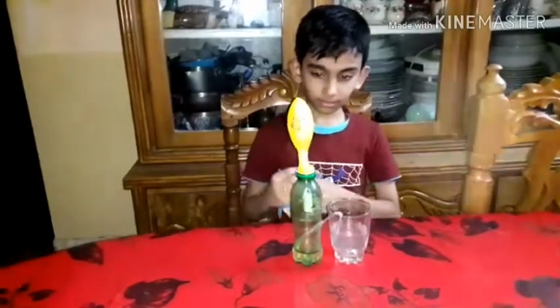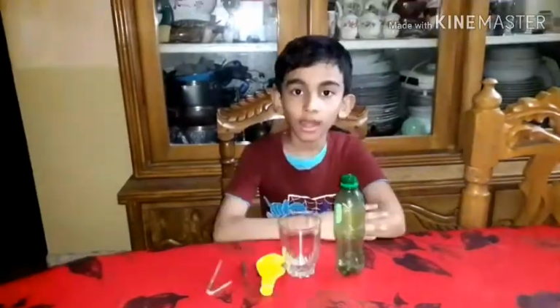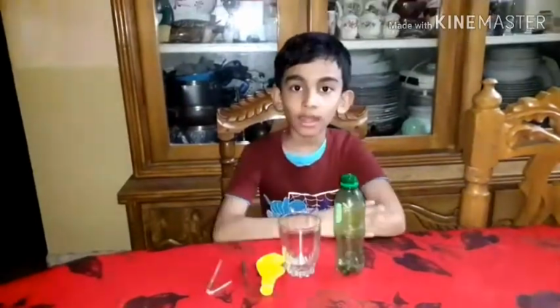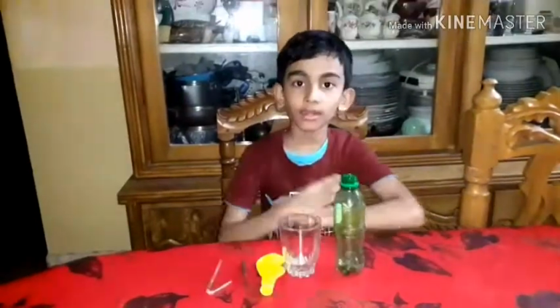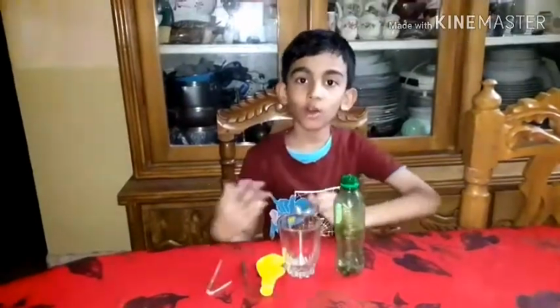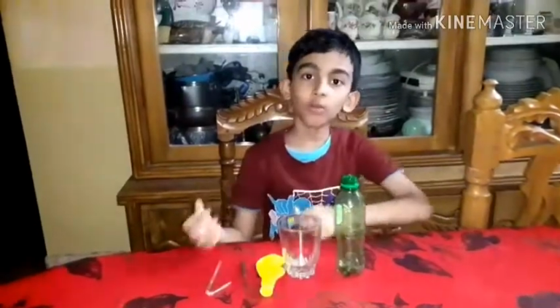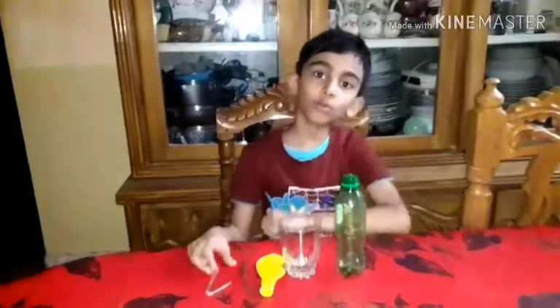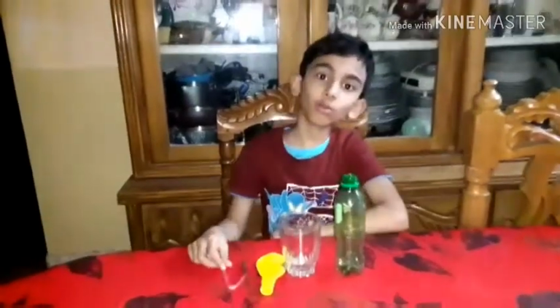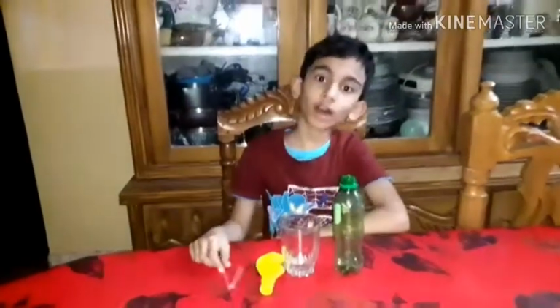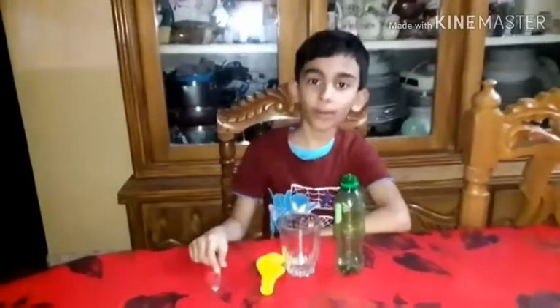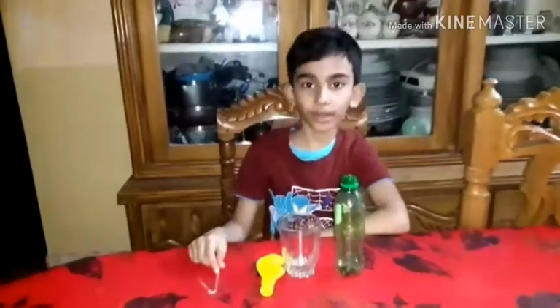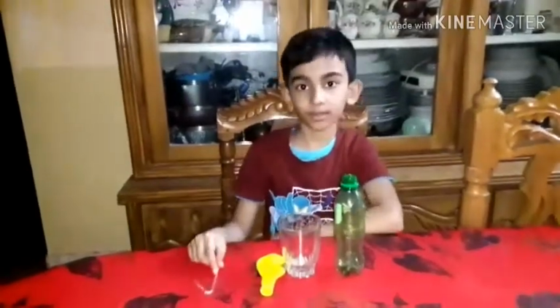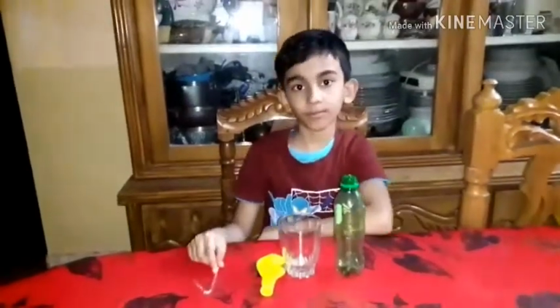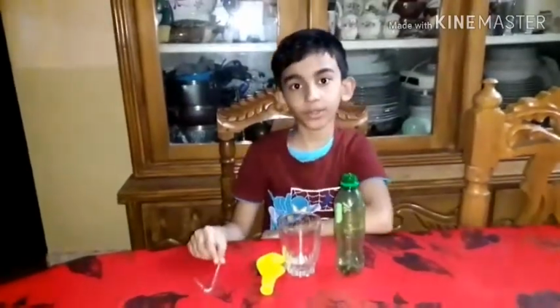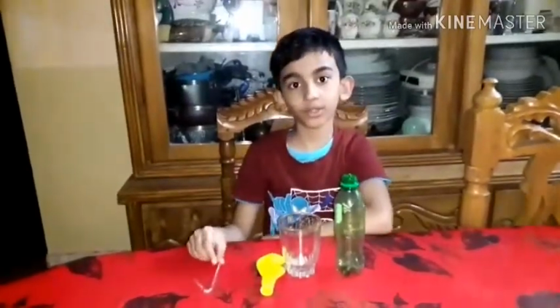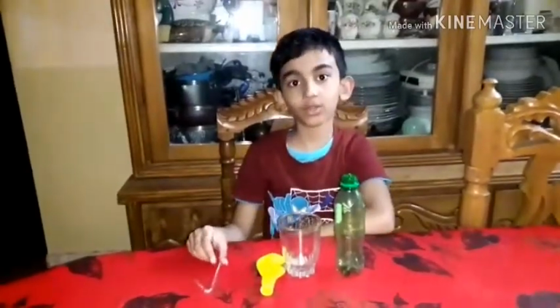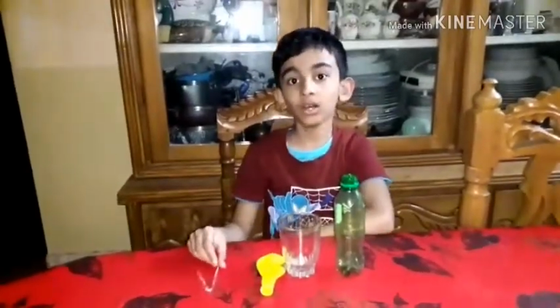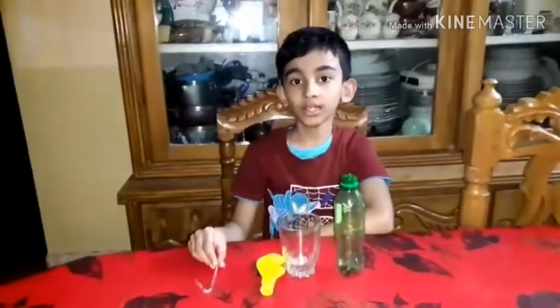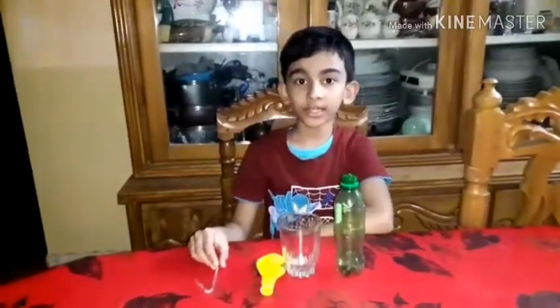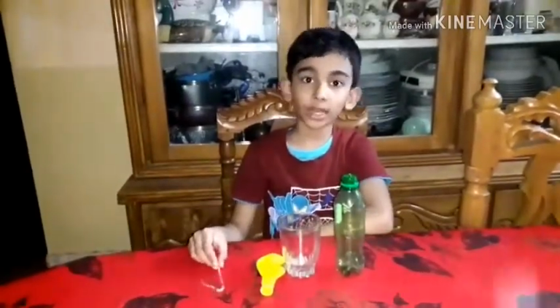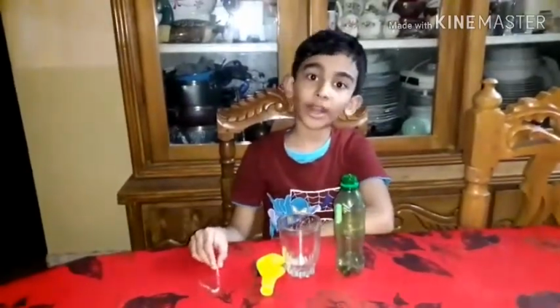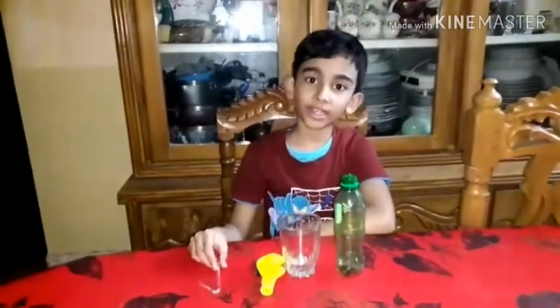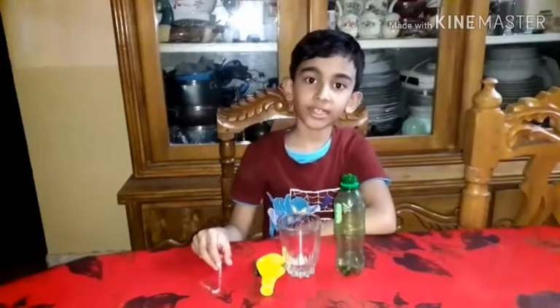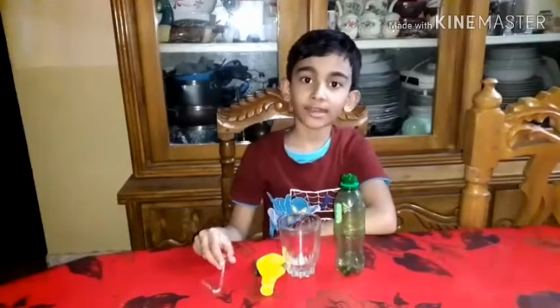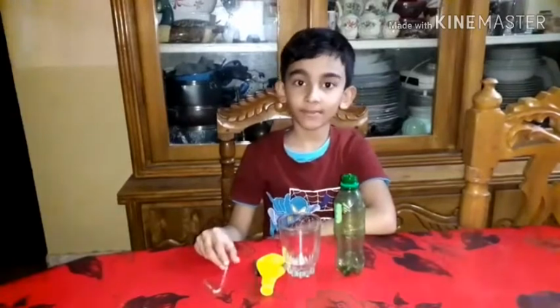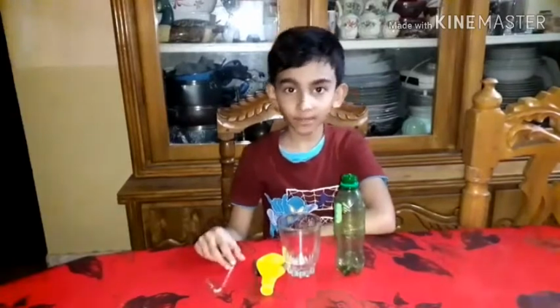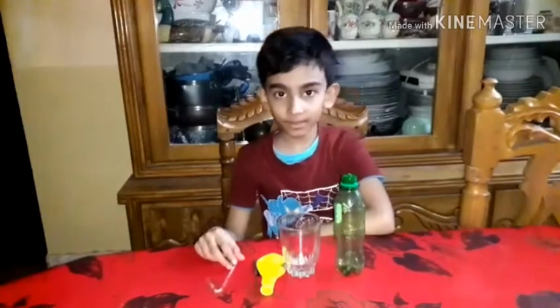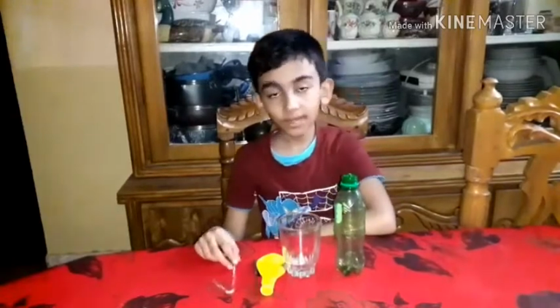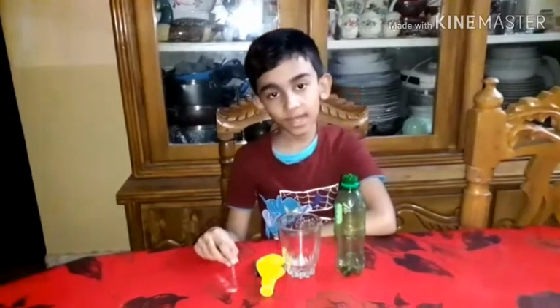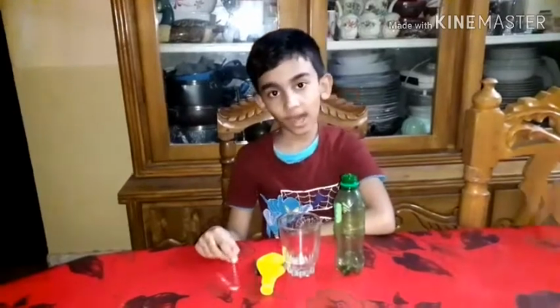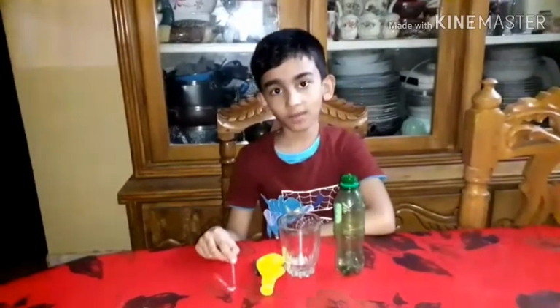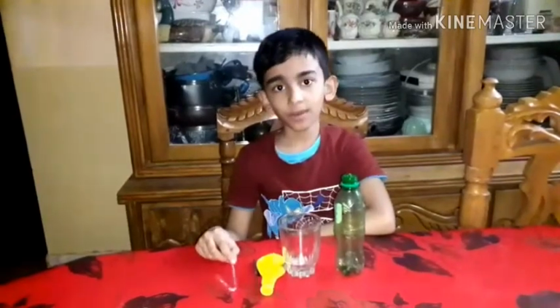Hello everyone, I am here today. I am going to experiment.